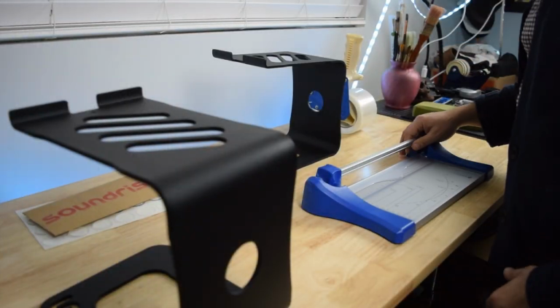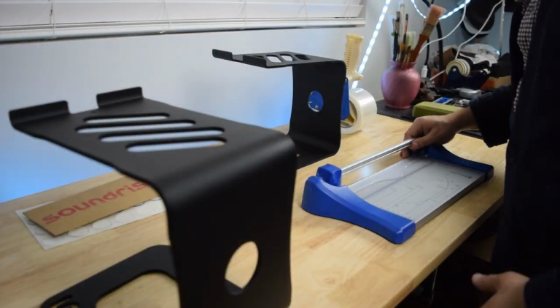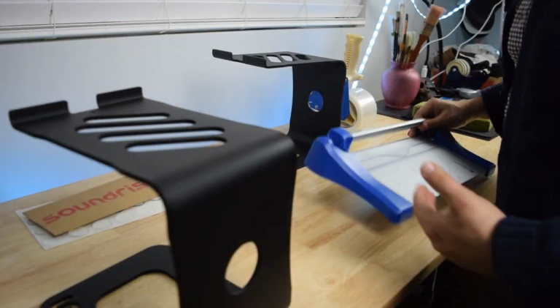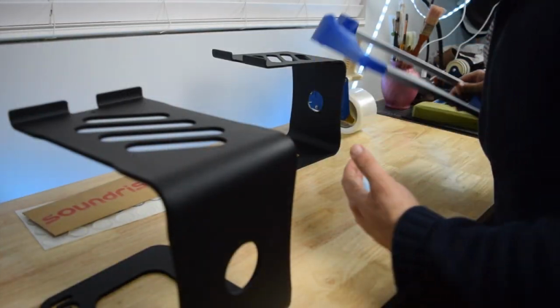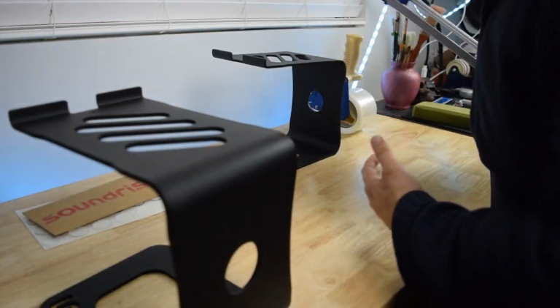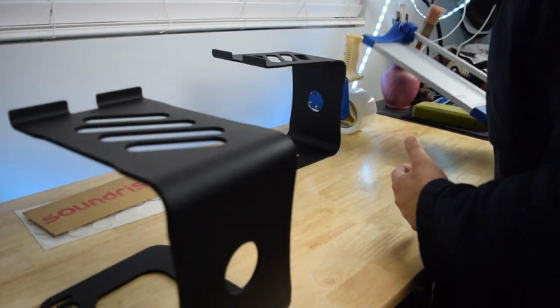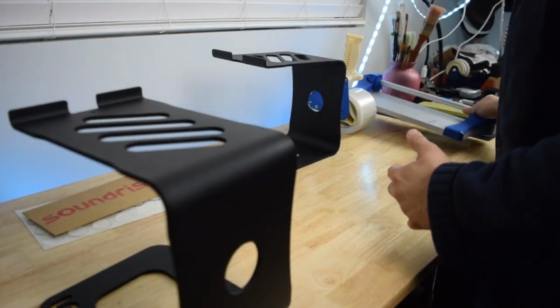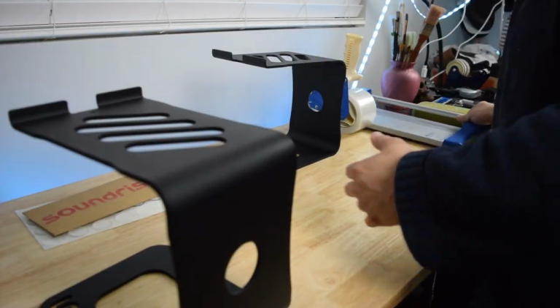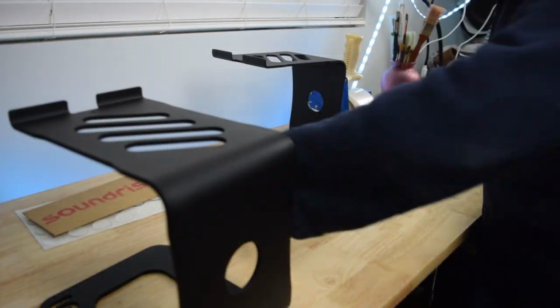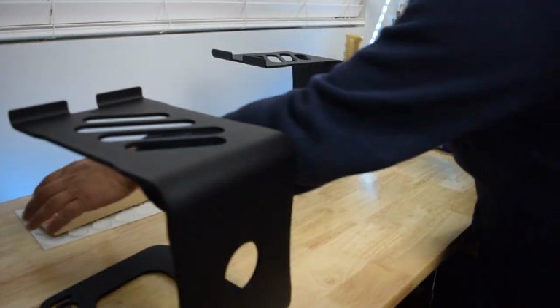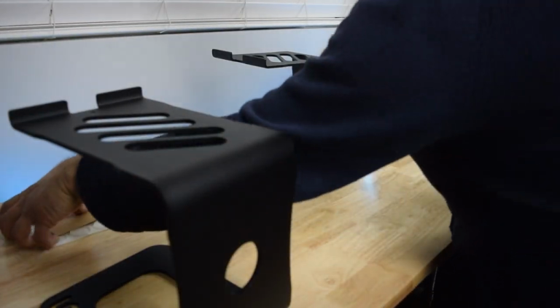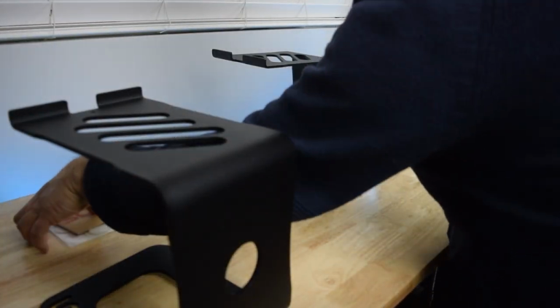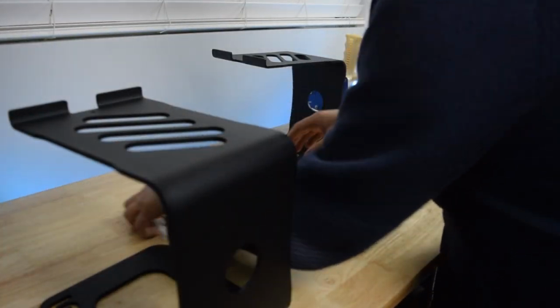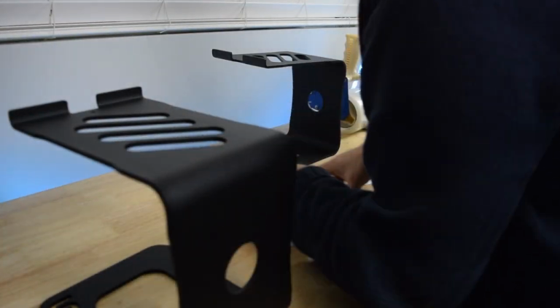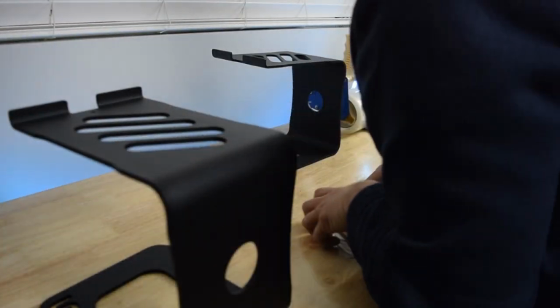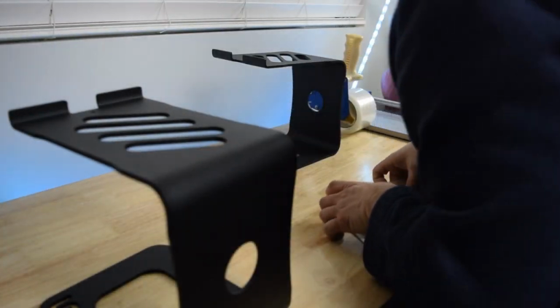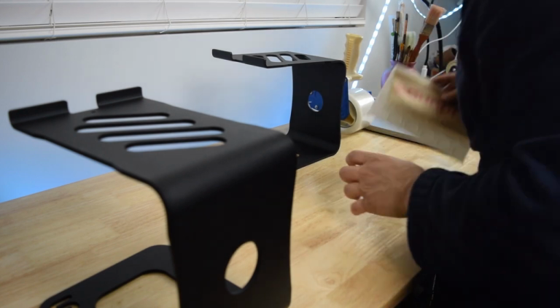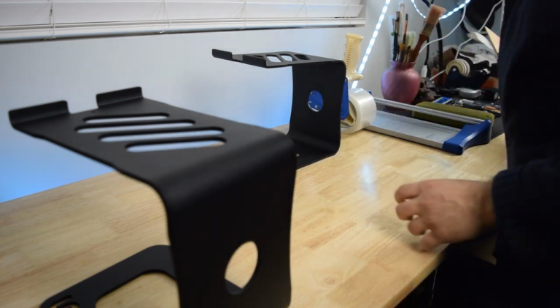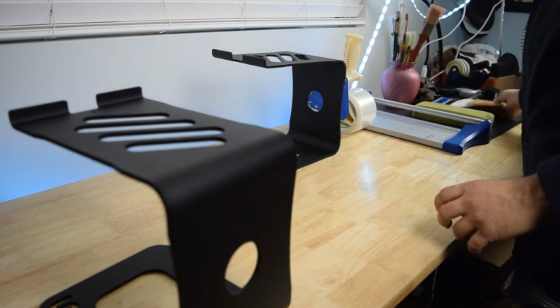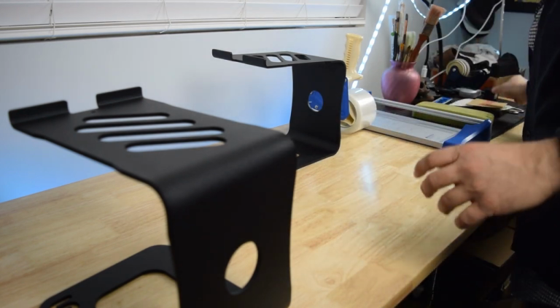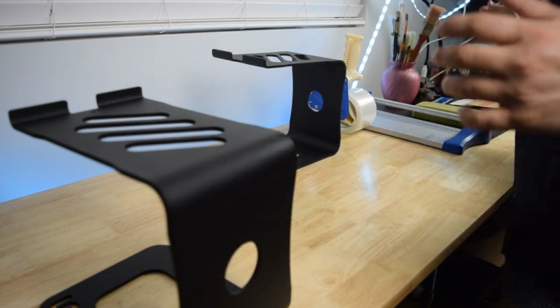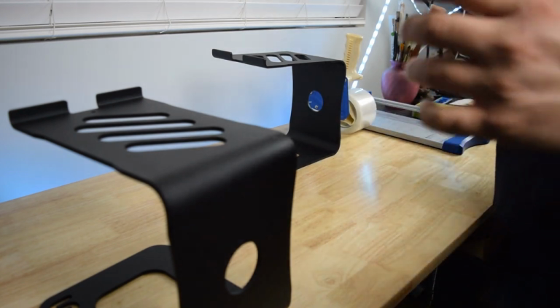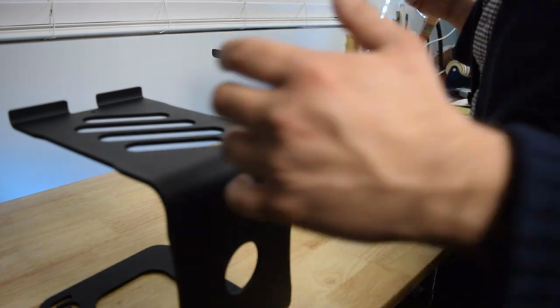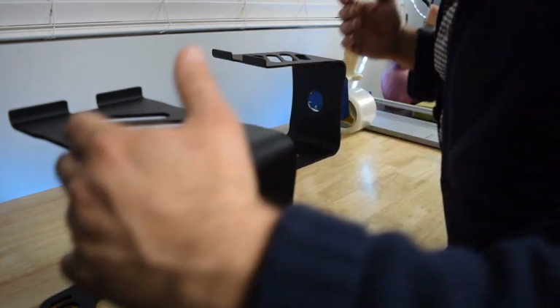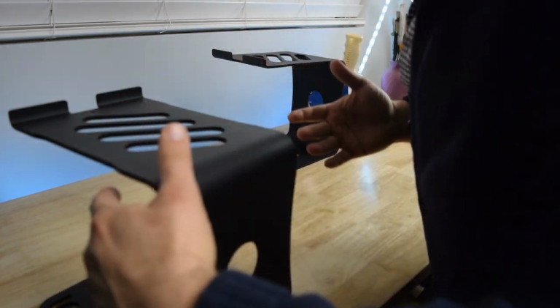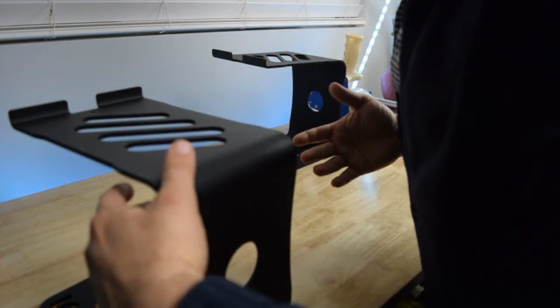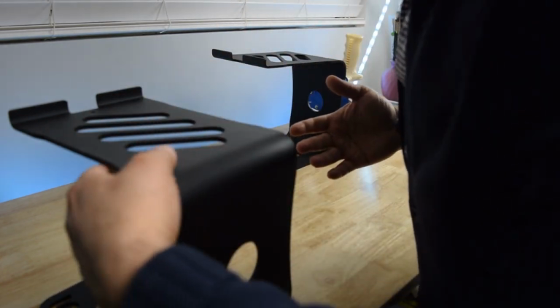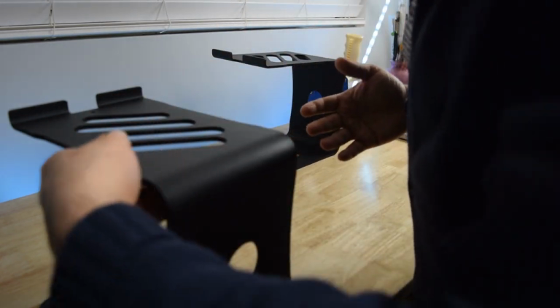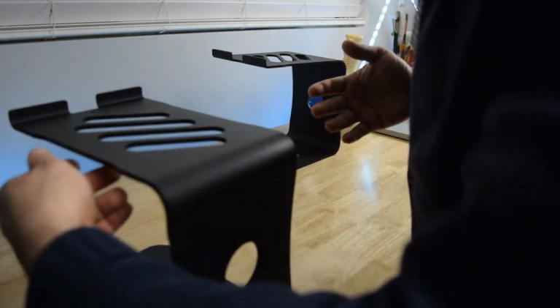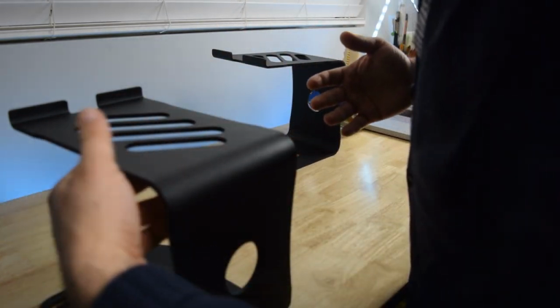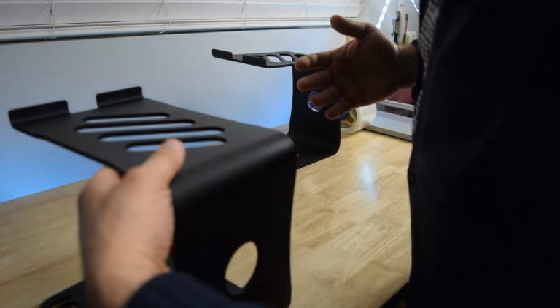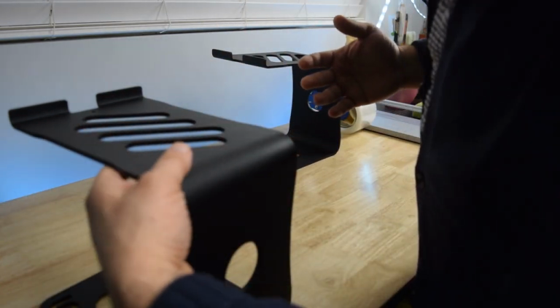Alright guys, excuse my mess because I just moved into a new studio, but the videos have to continue, right?